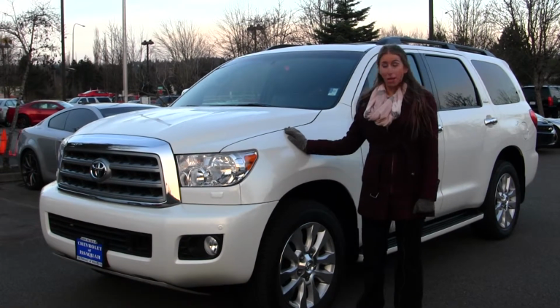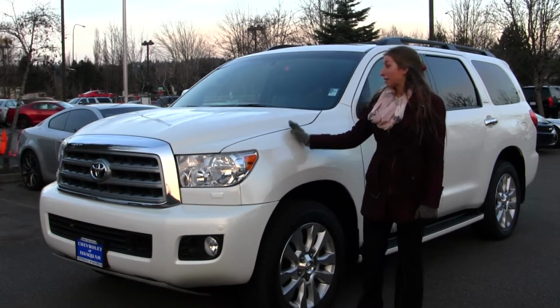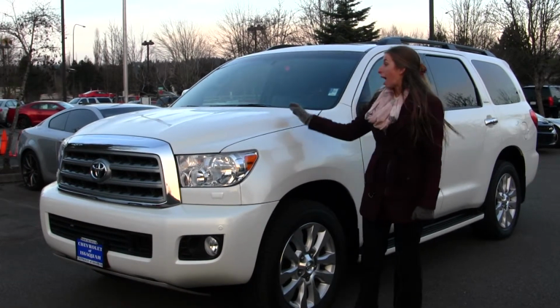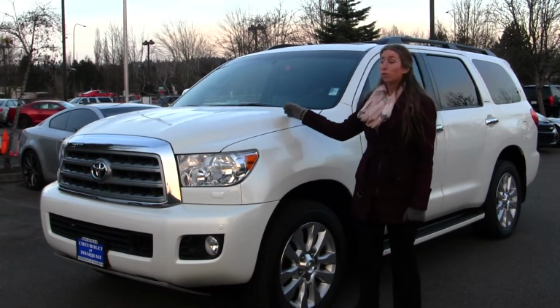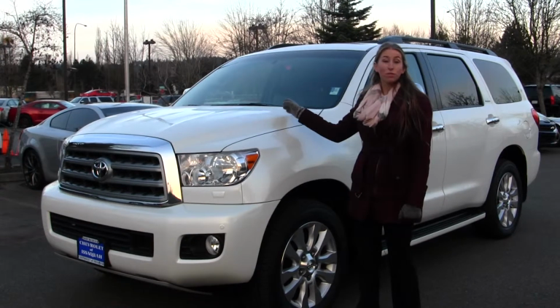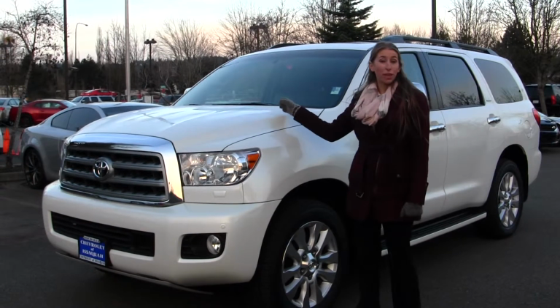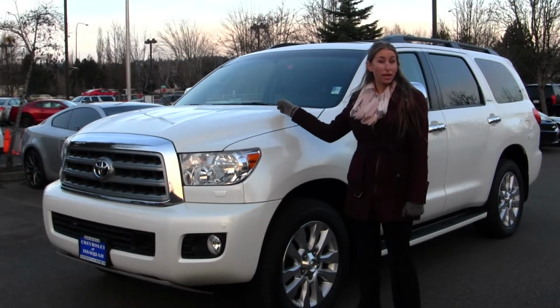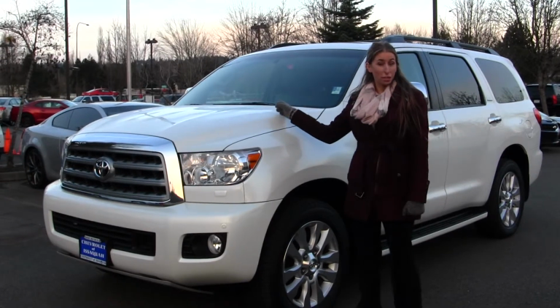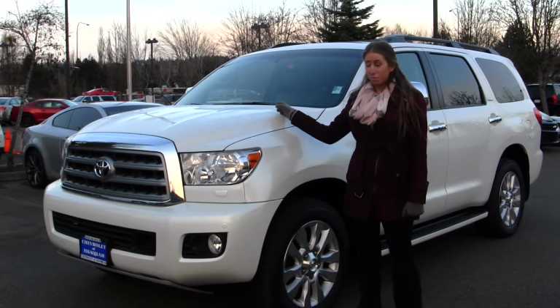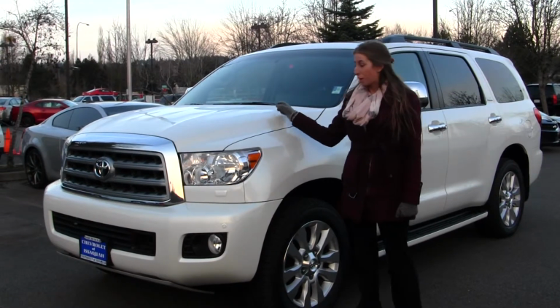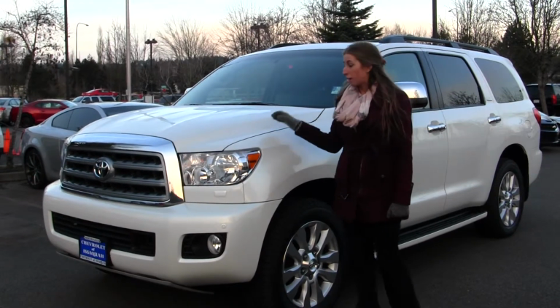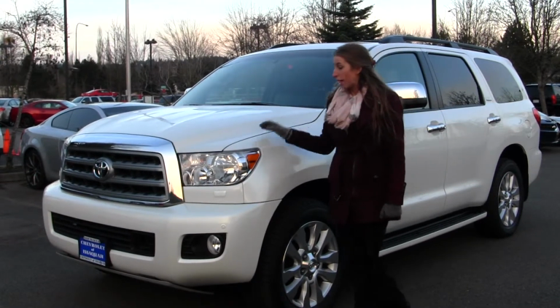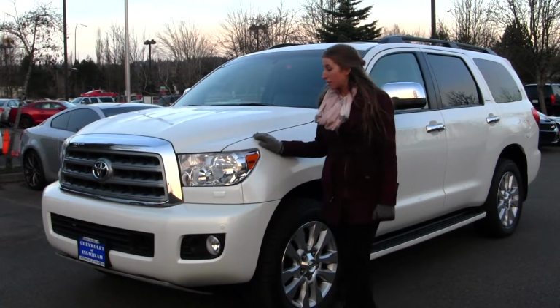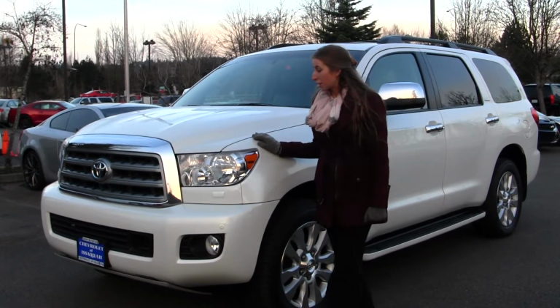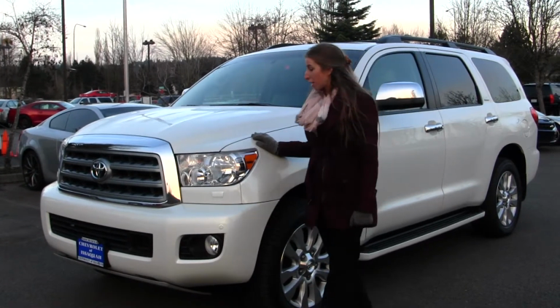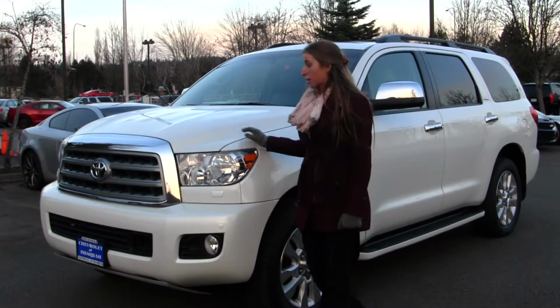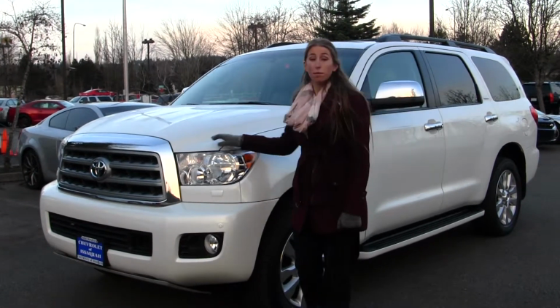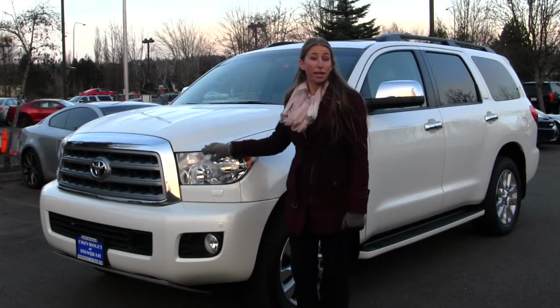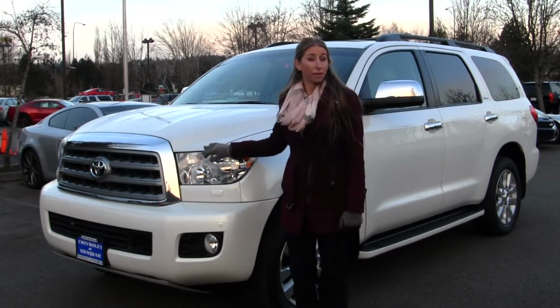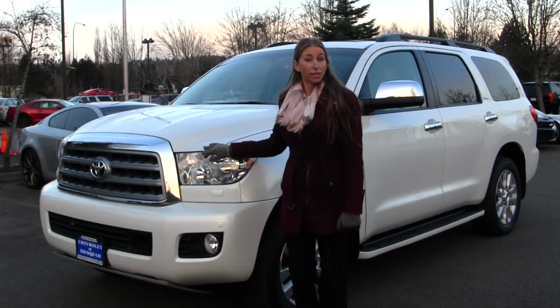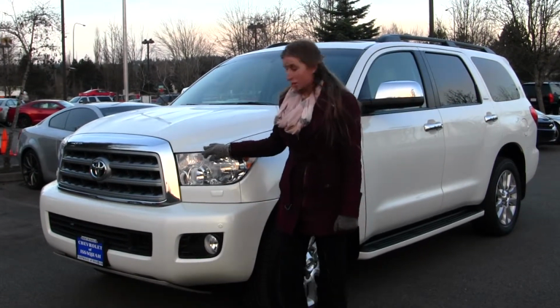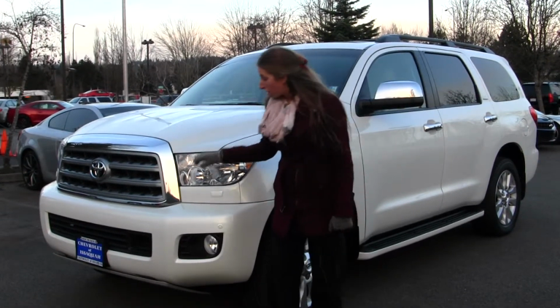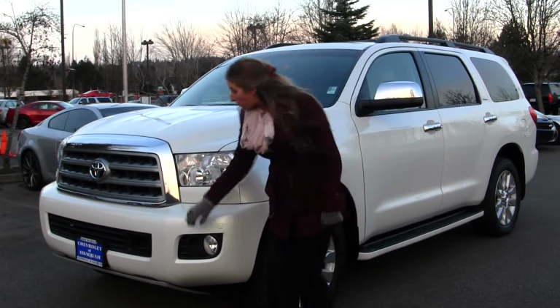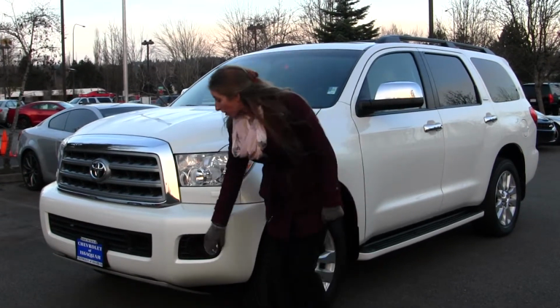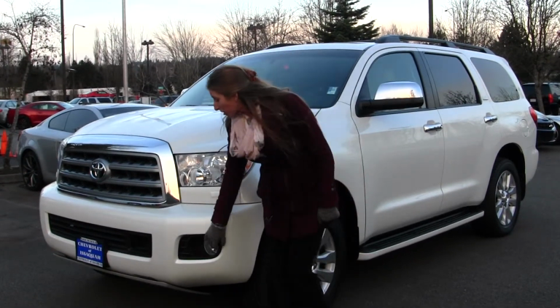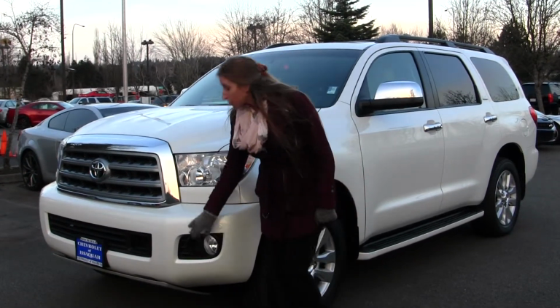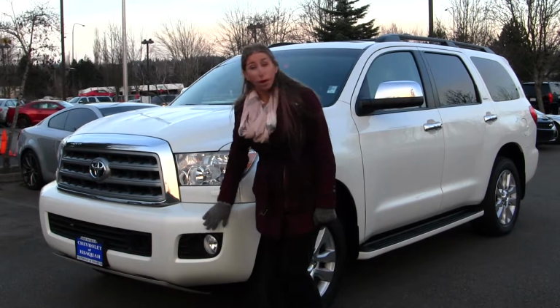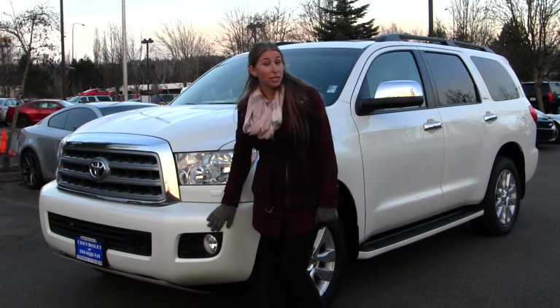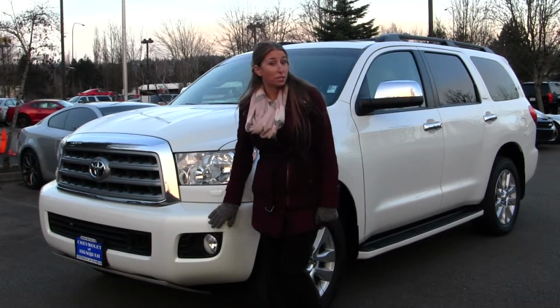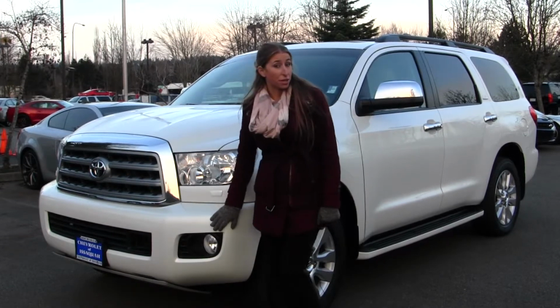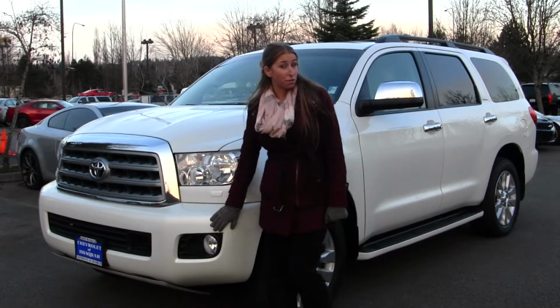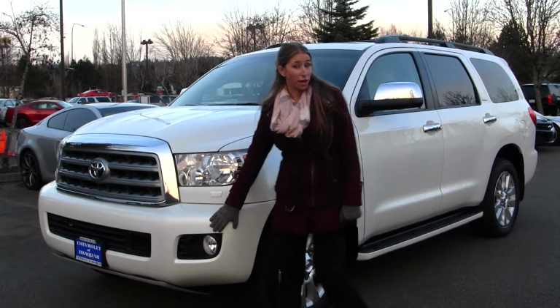It has the i-Force V8 engine. On the exterior it has automatic headlights, fog lights, and parking sensors here in the front.